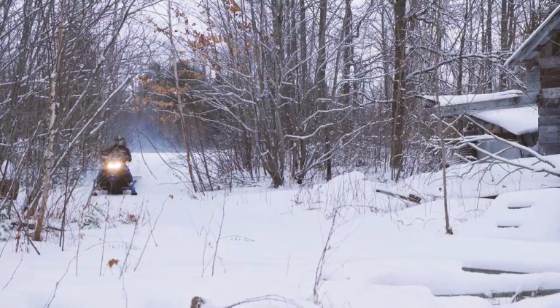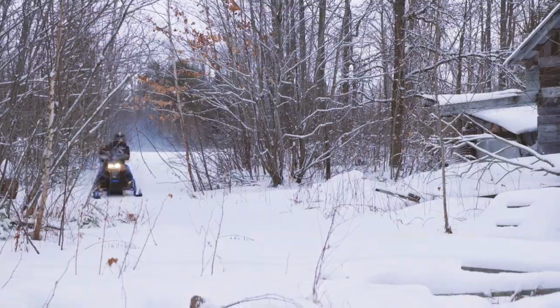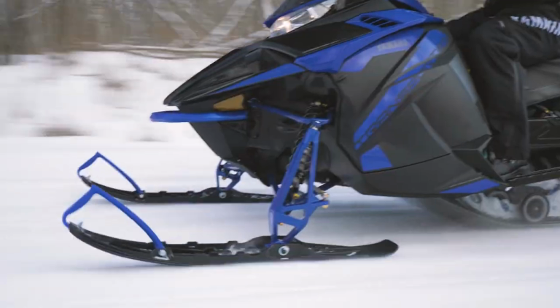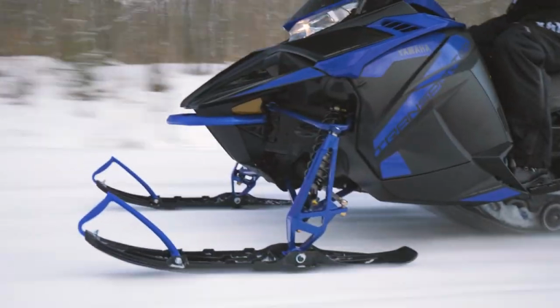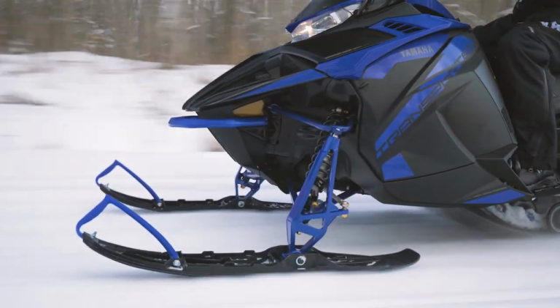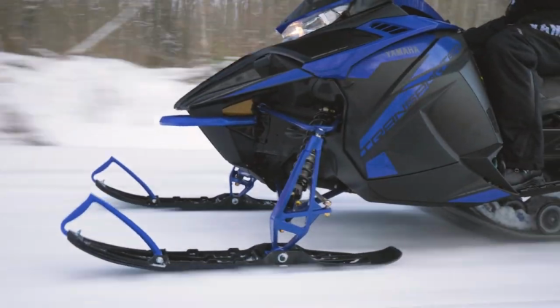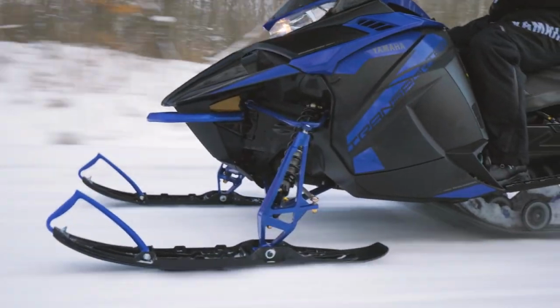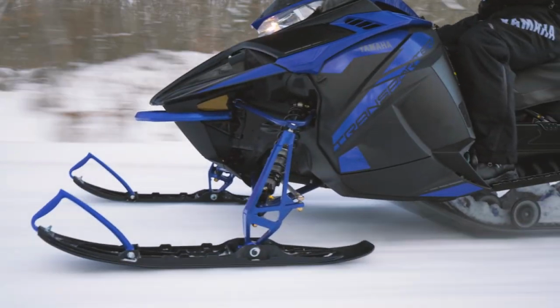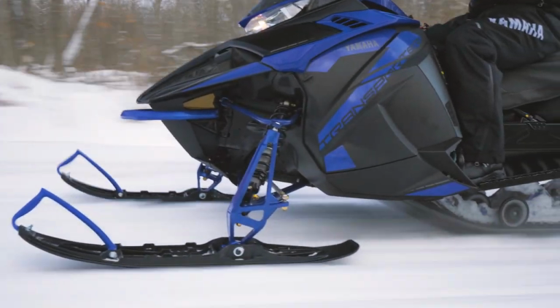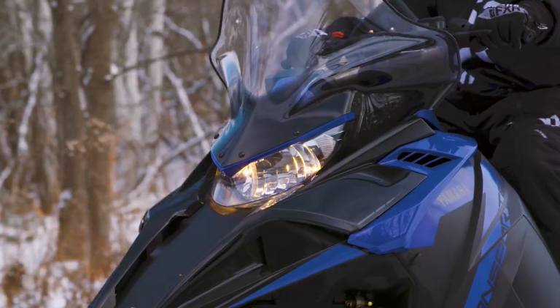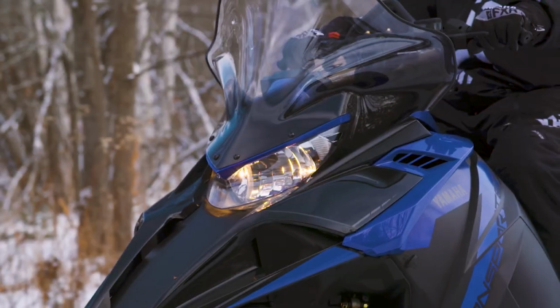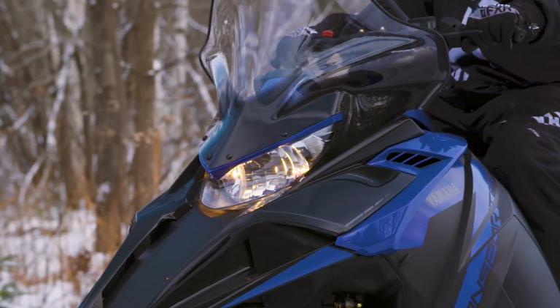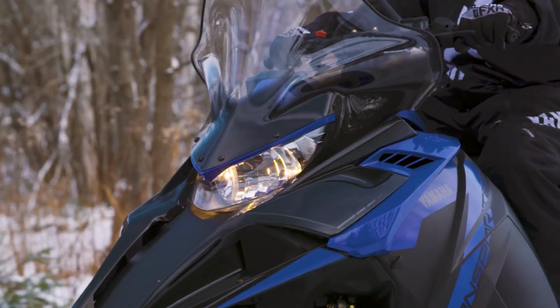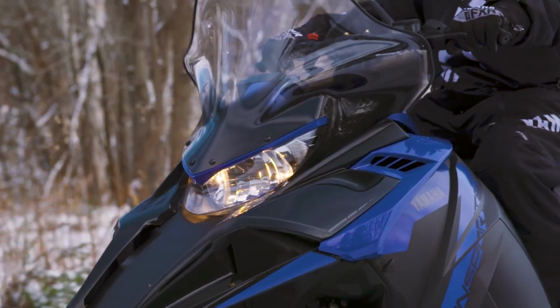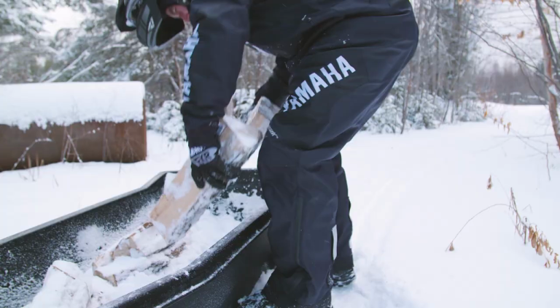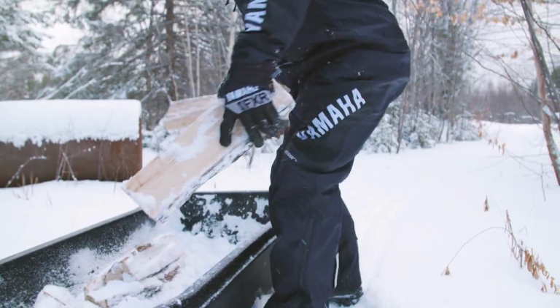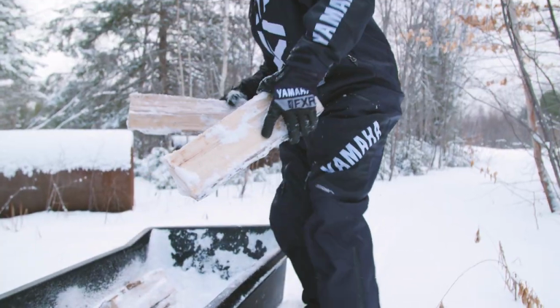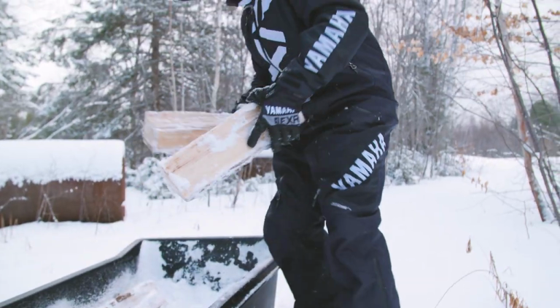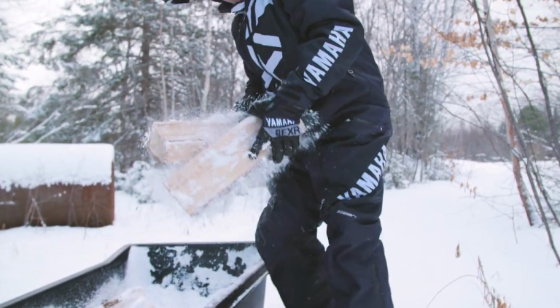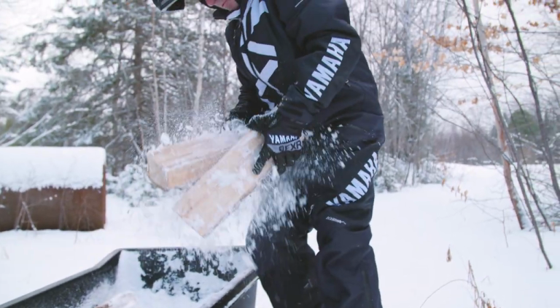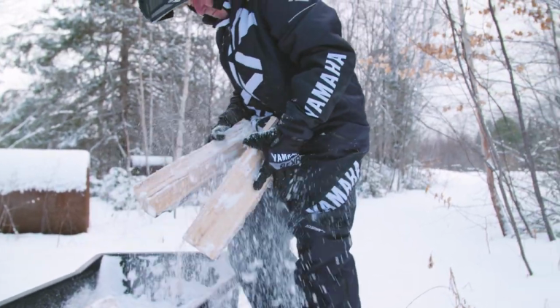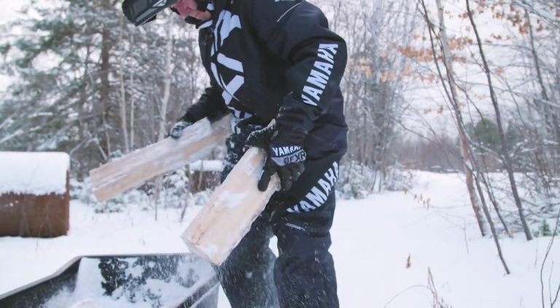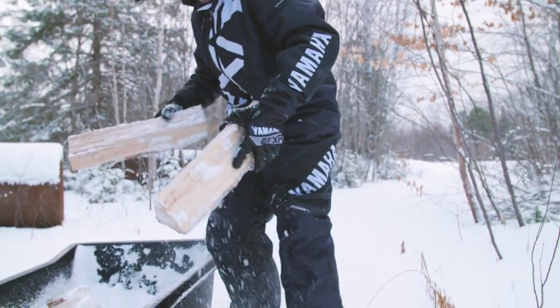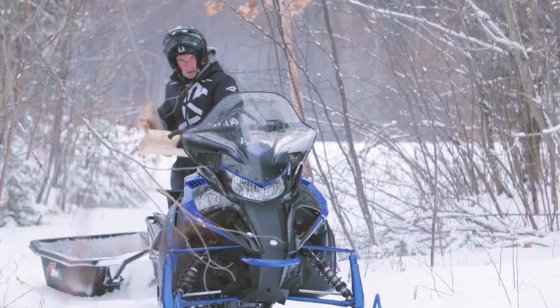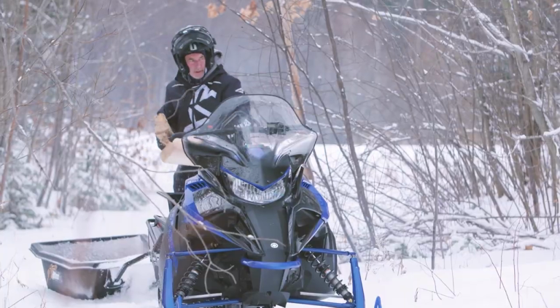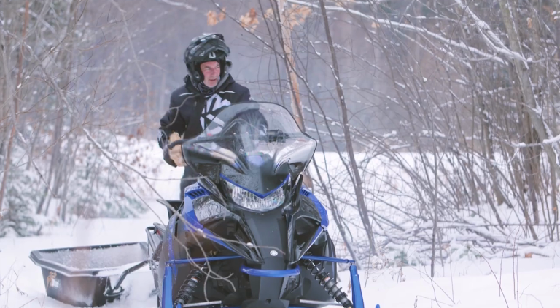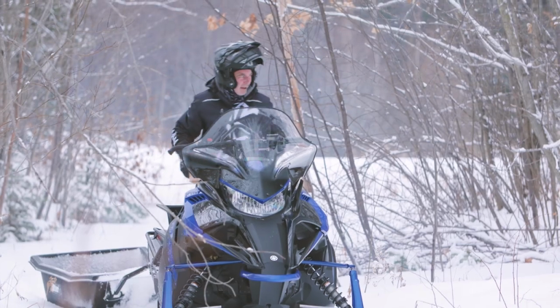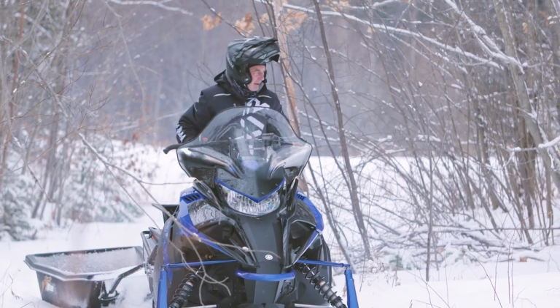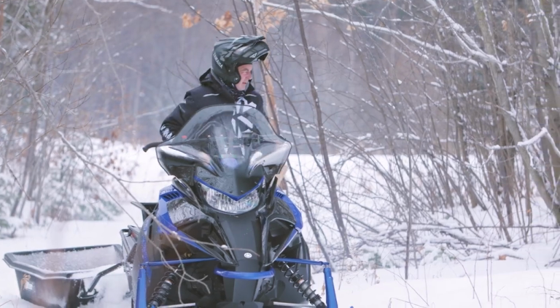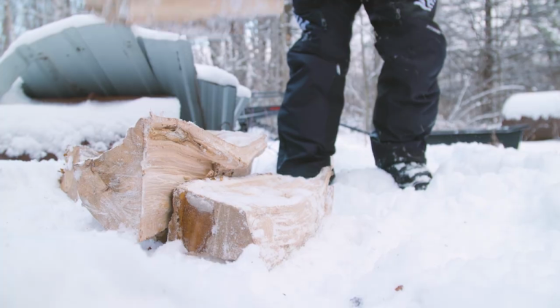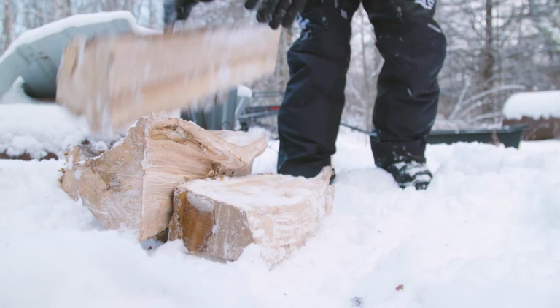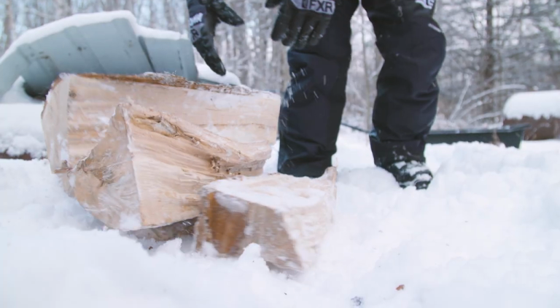Yamaha bodywork, headlight, and windshield complement the looks to ensure the Transporter not only works hard, but looks great.